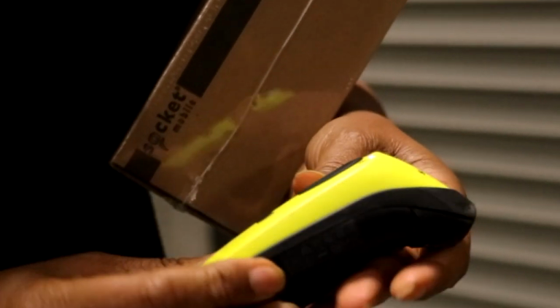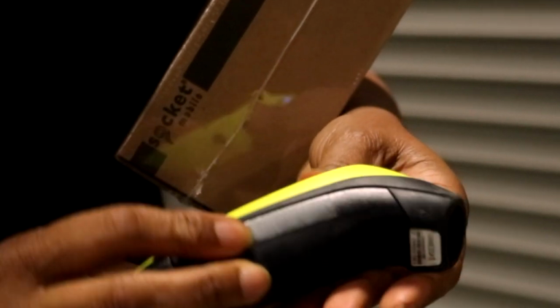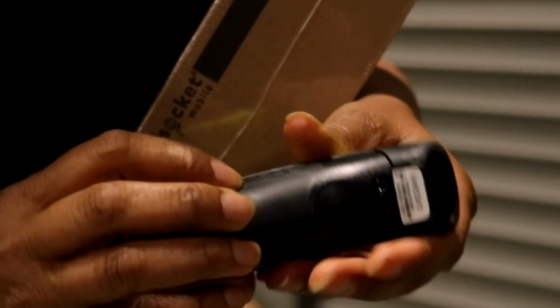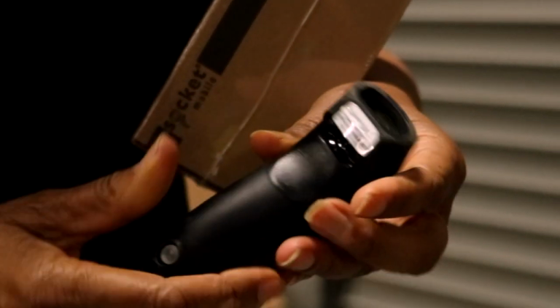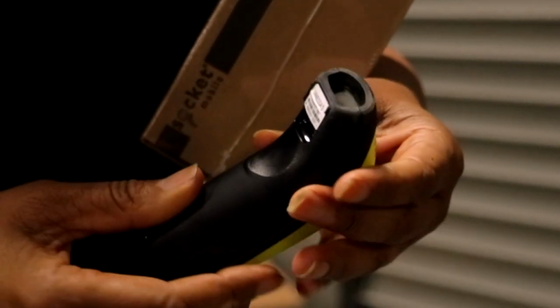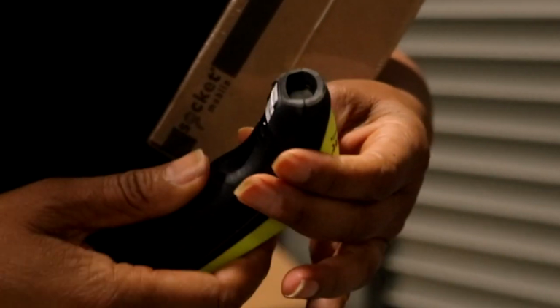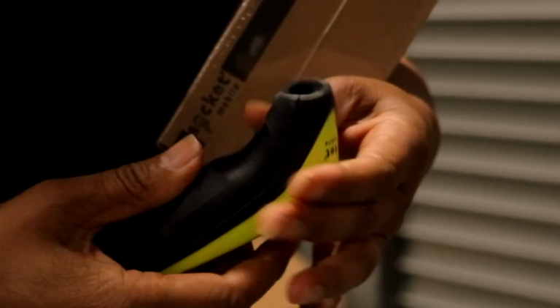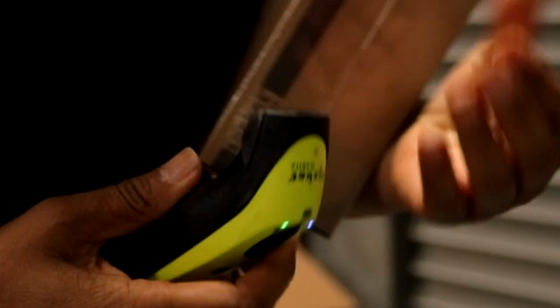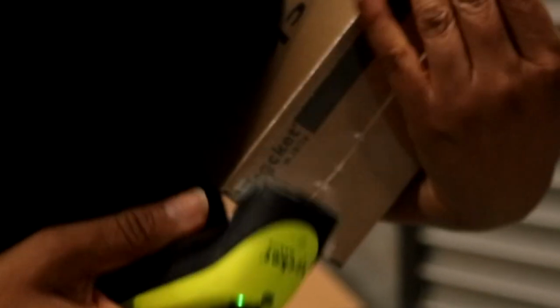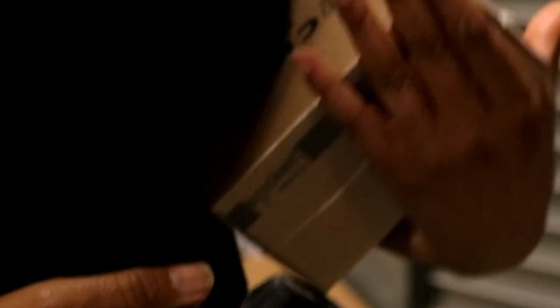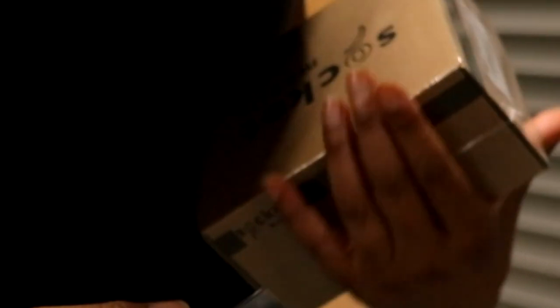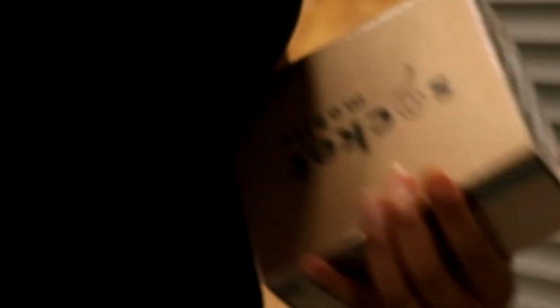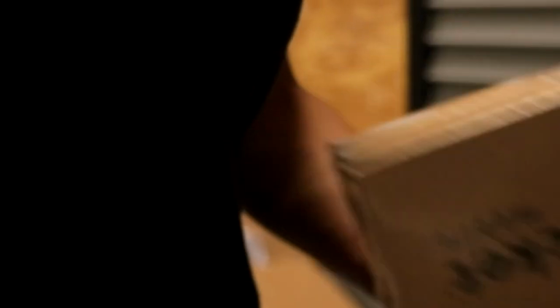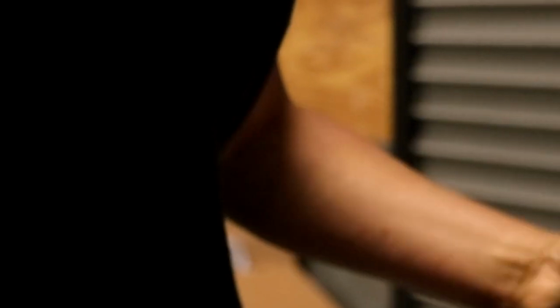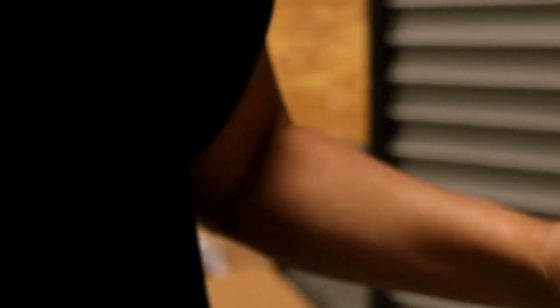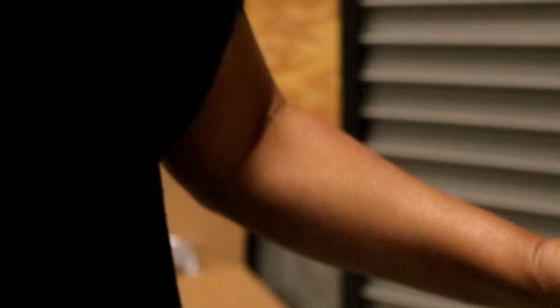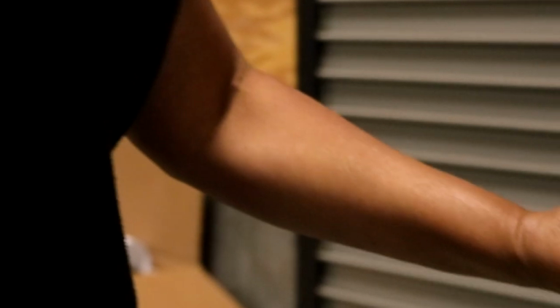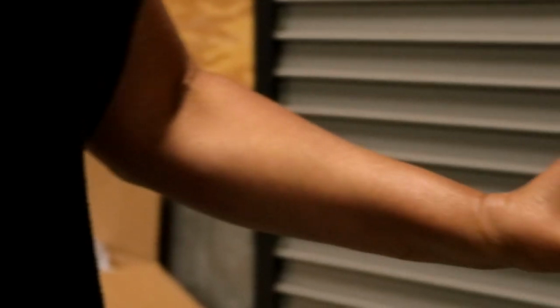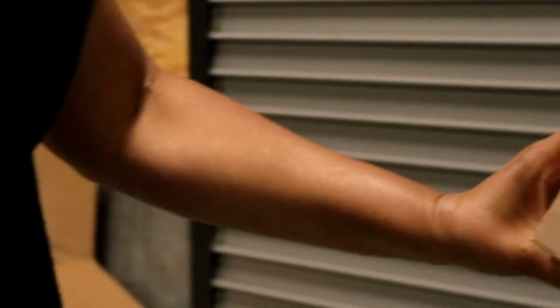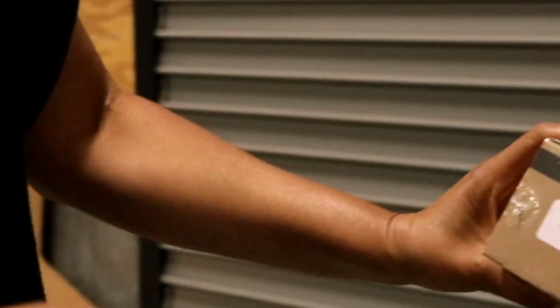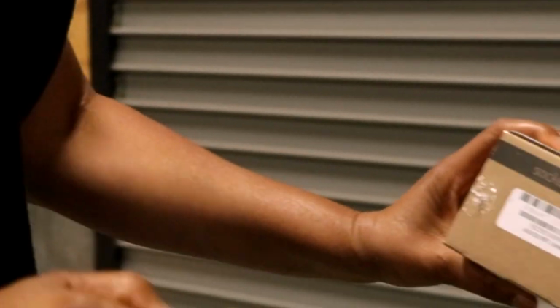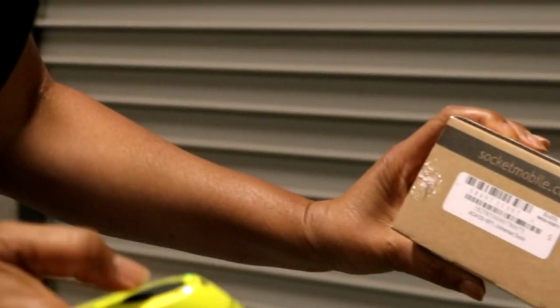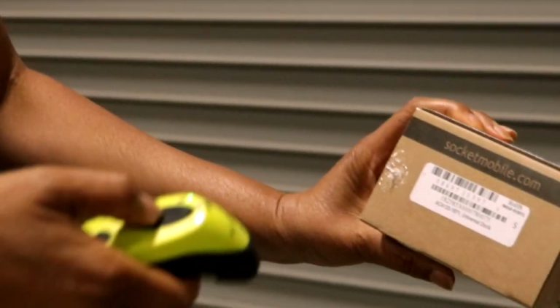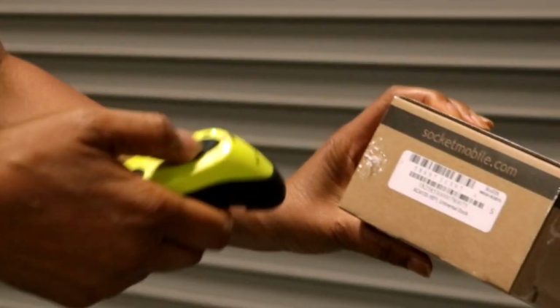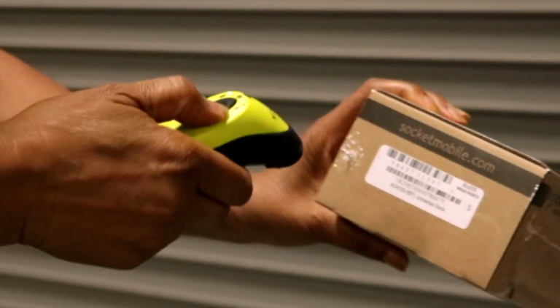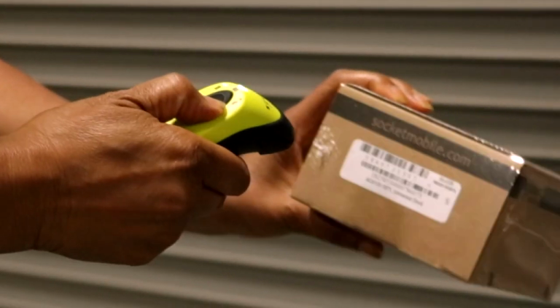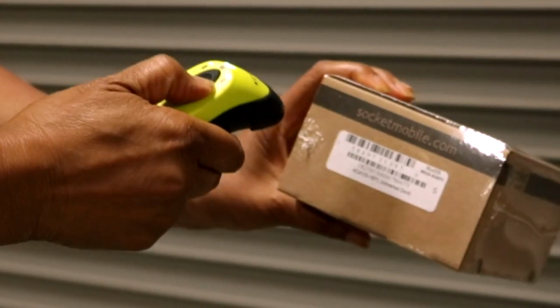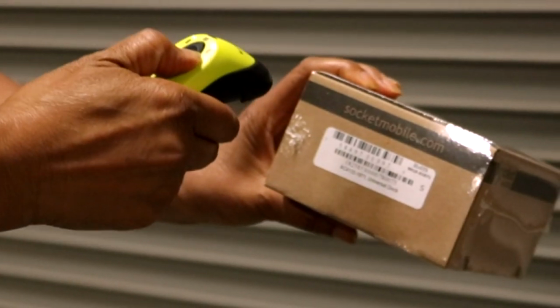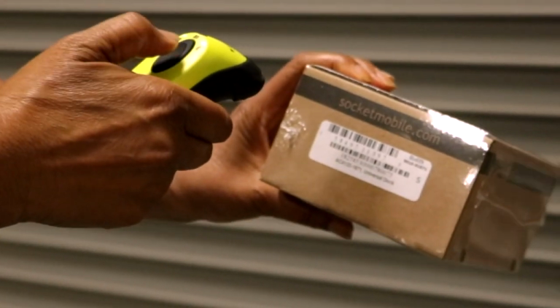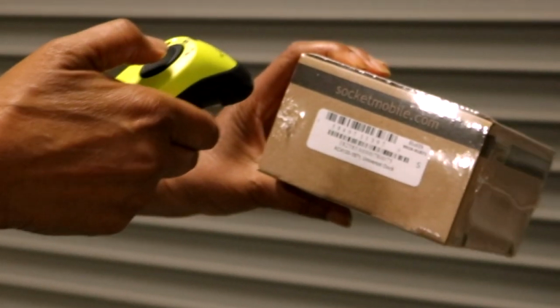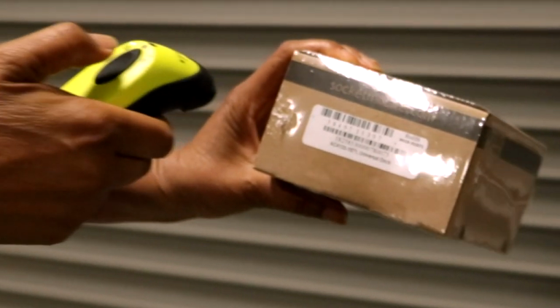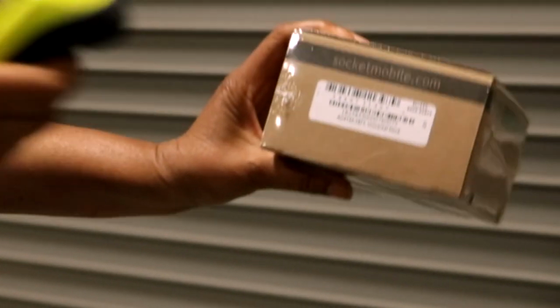Okay, let's close it. Still looks good. Let's see if it scans. Yes, it does.